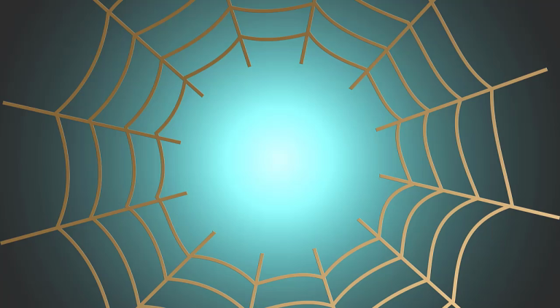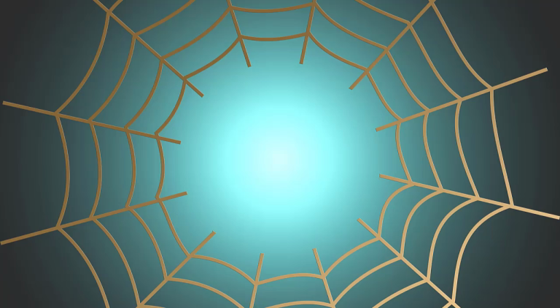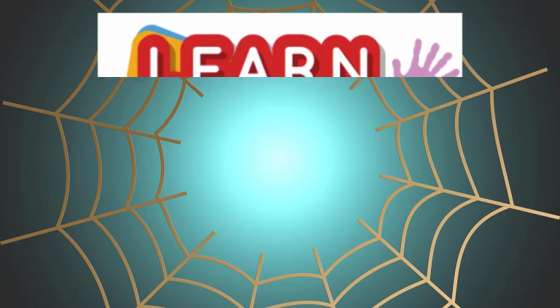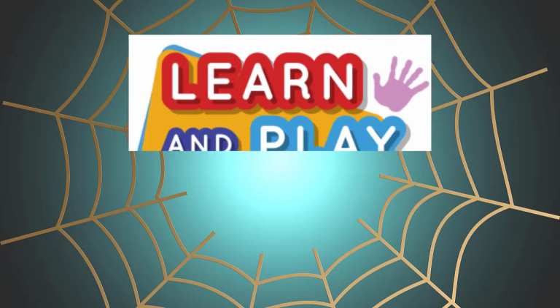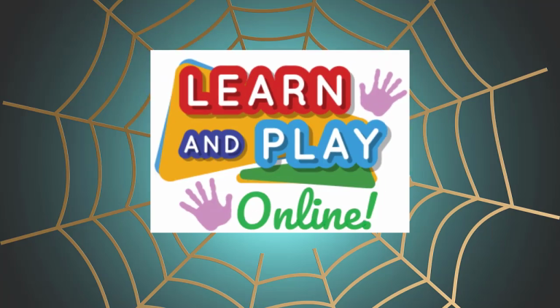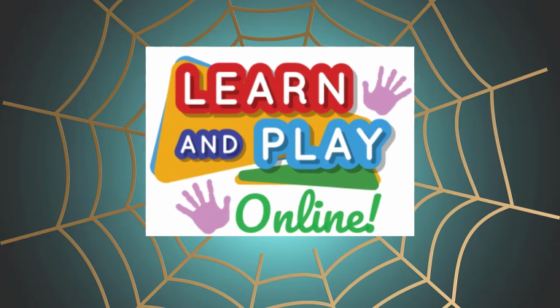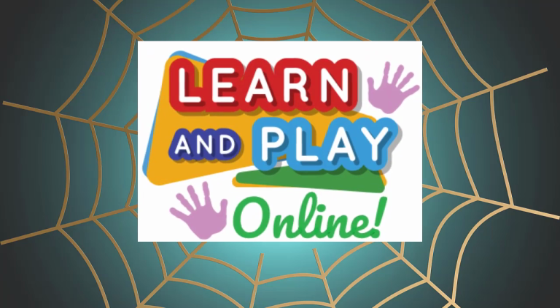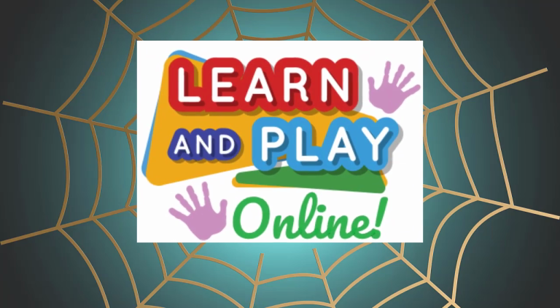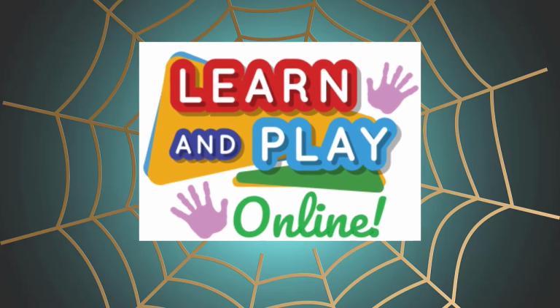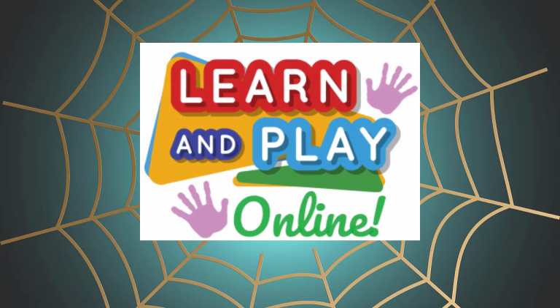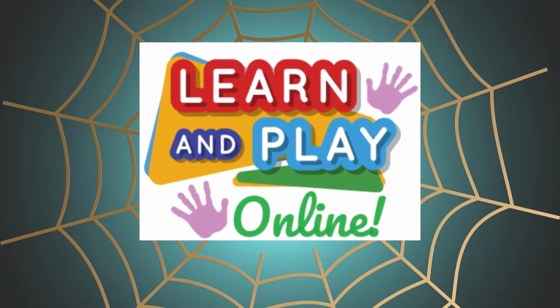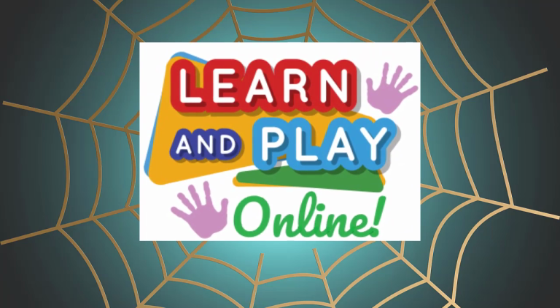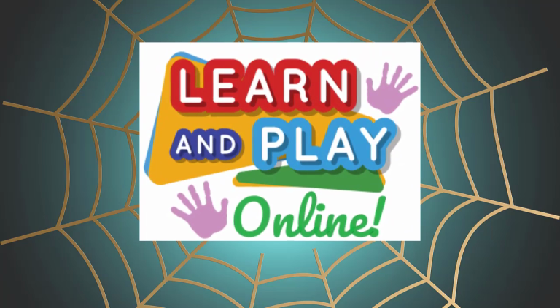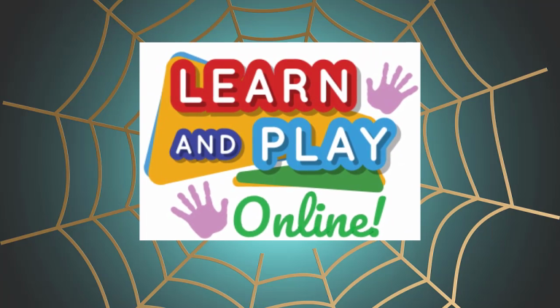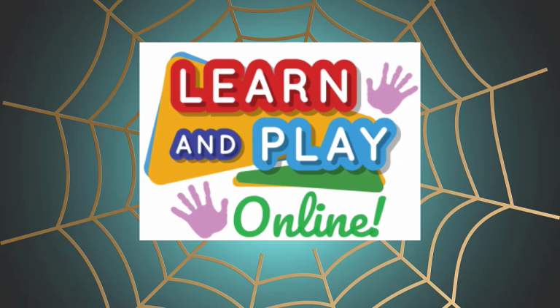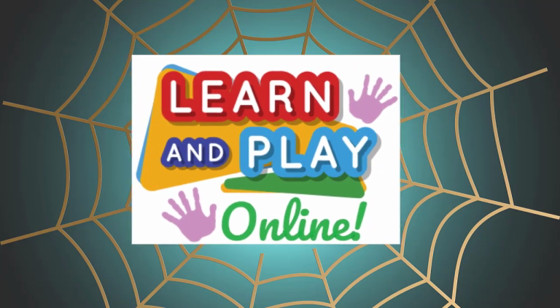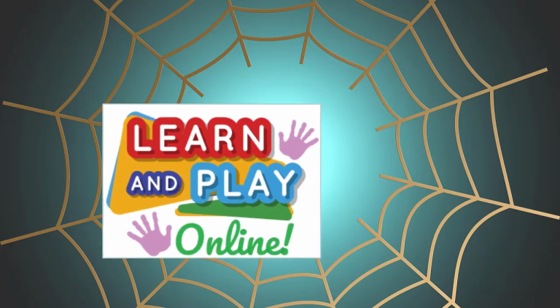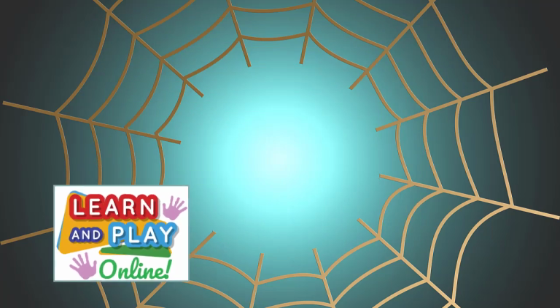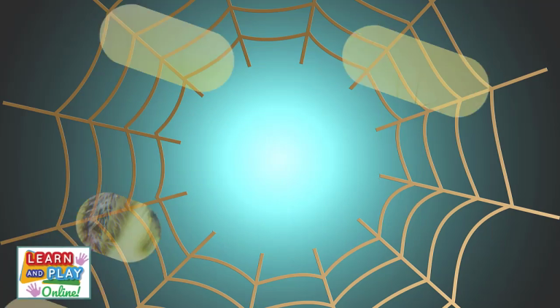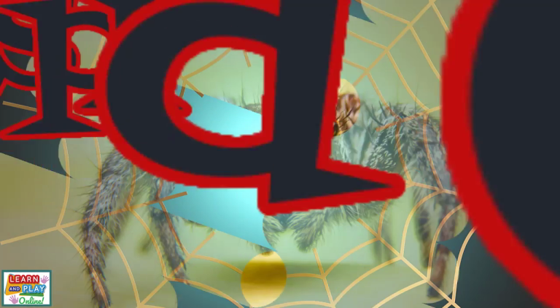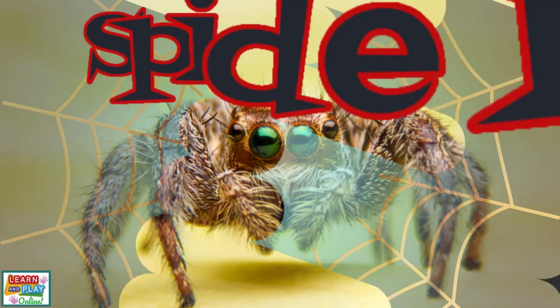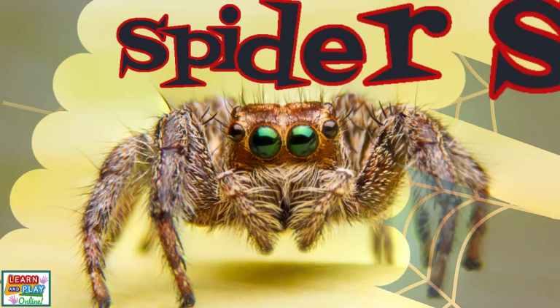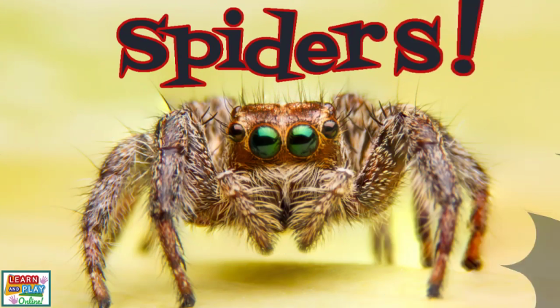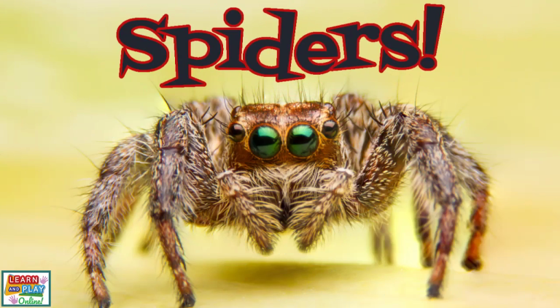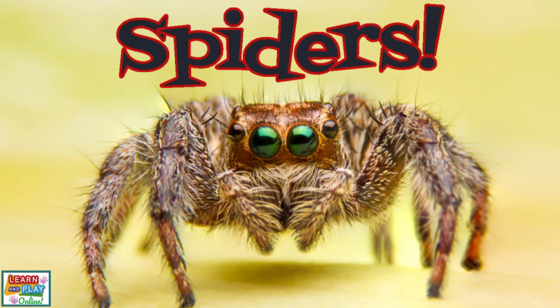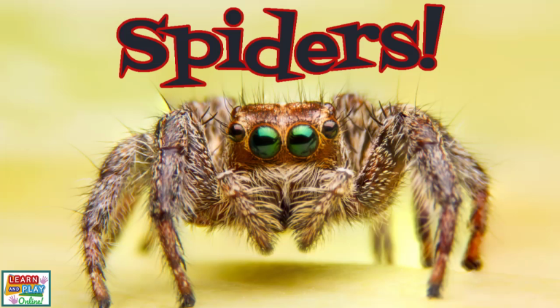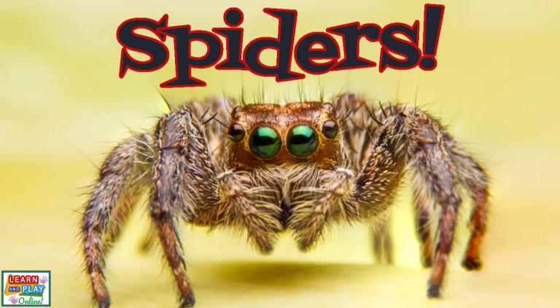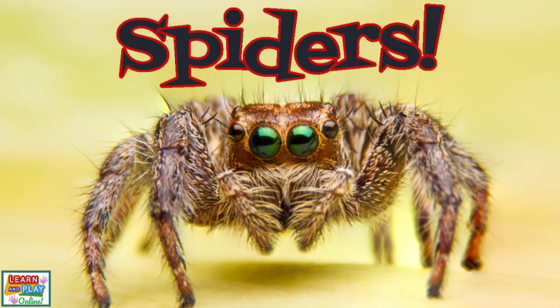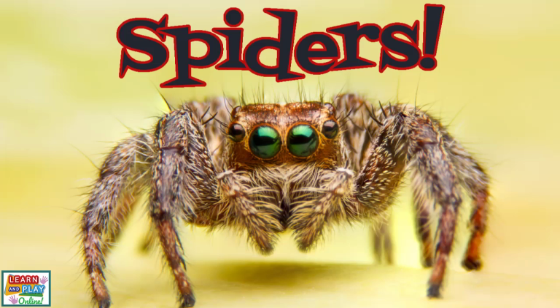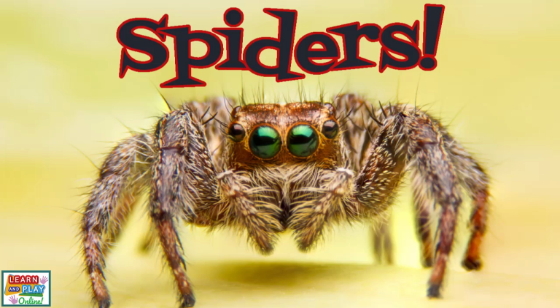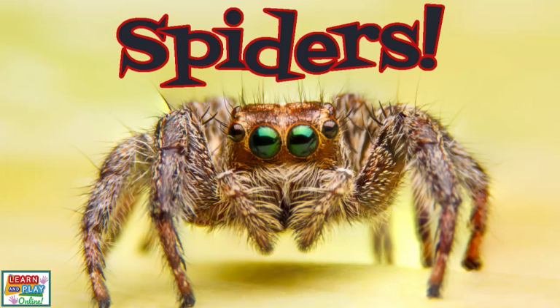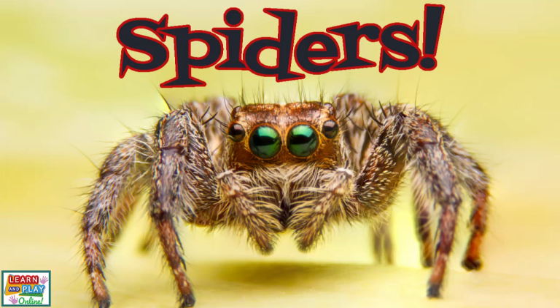Learn and play online. Let's learn amazing facts about spiders.